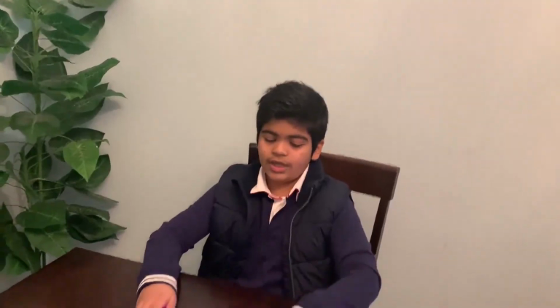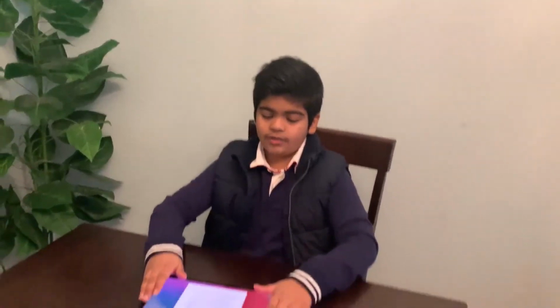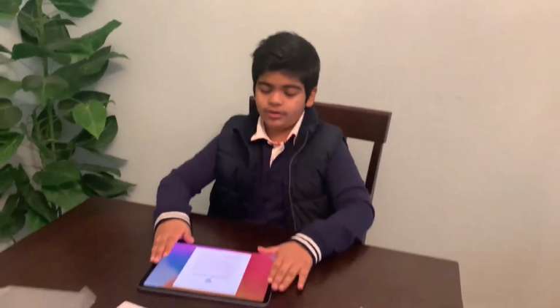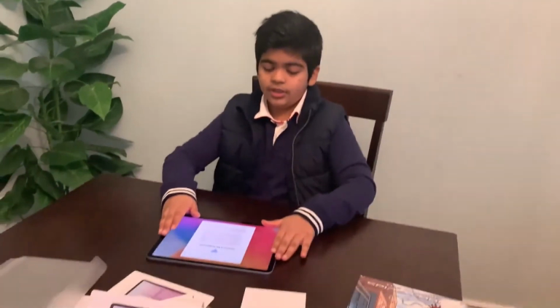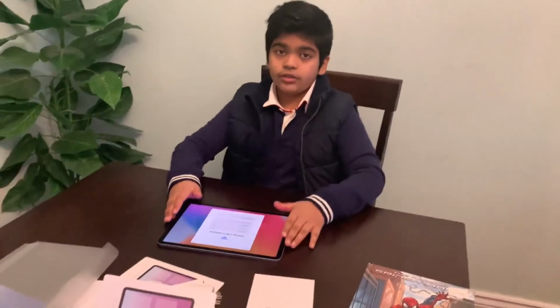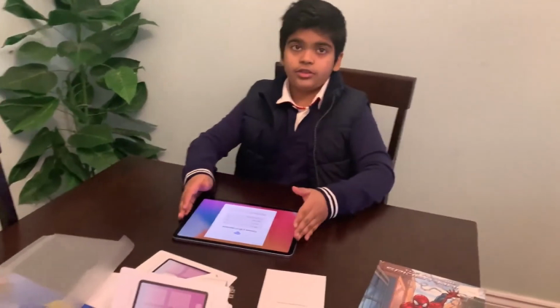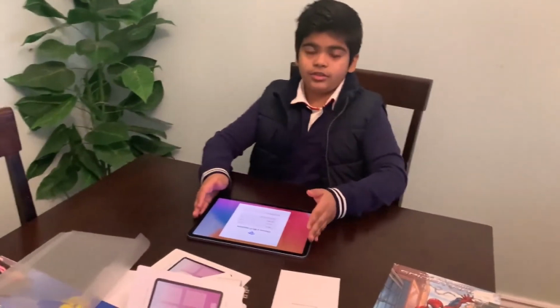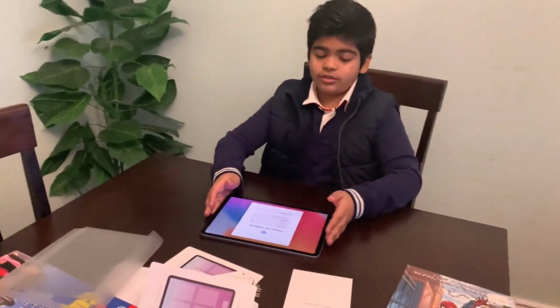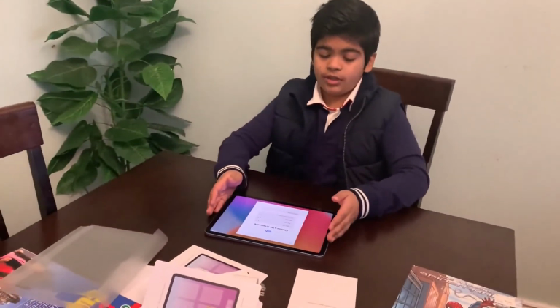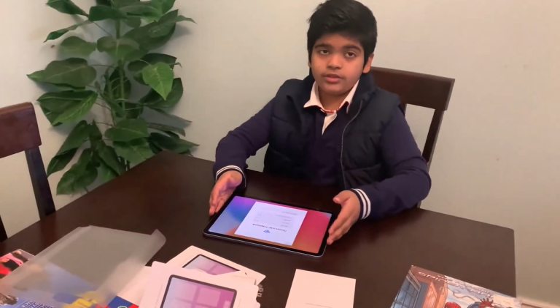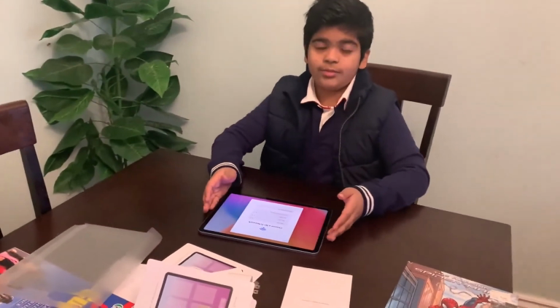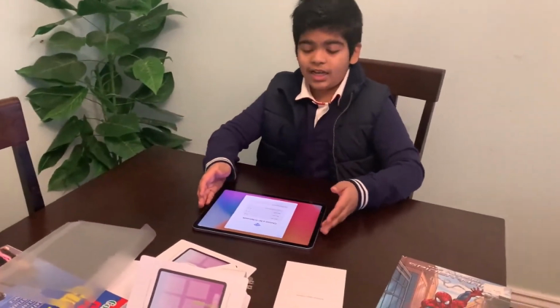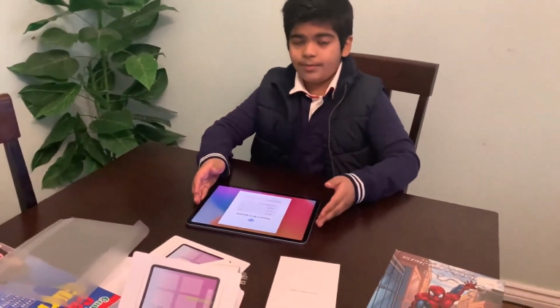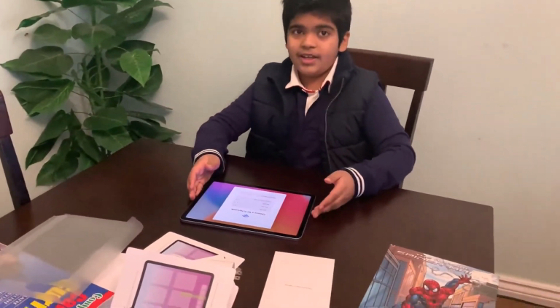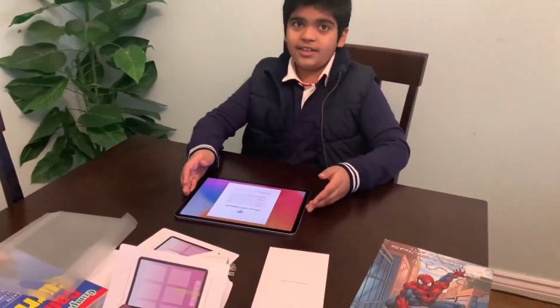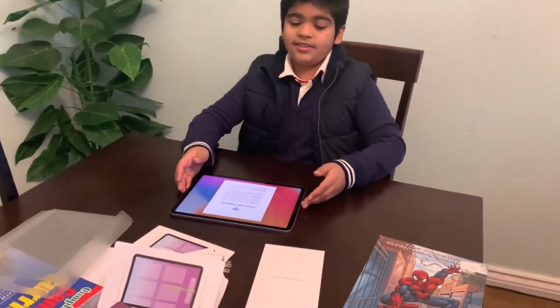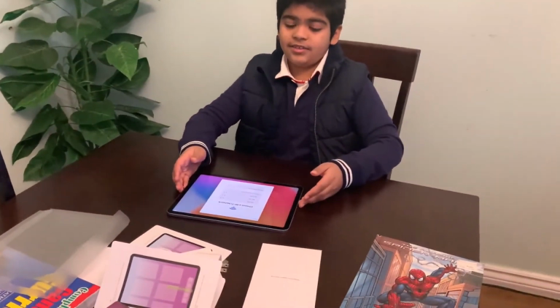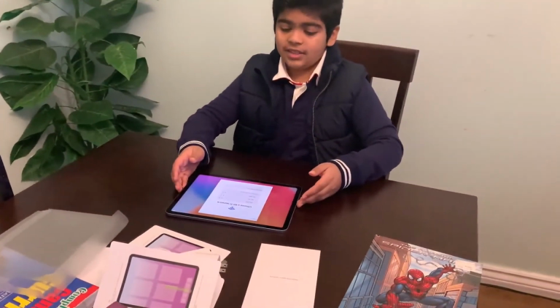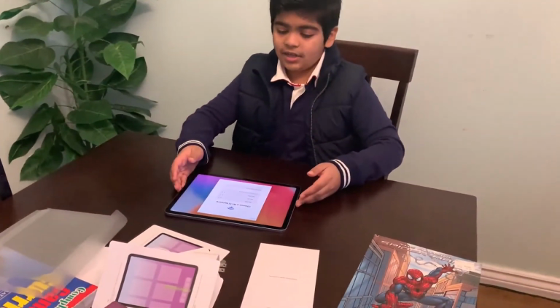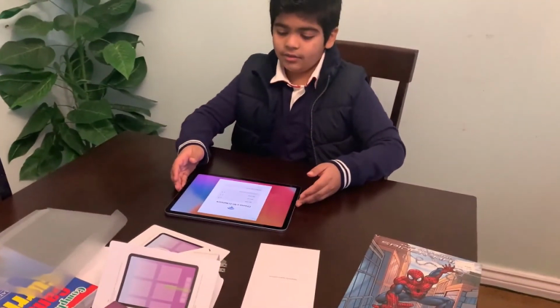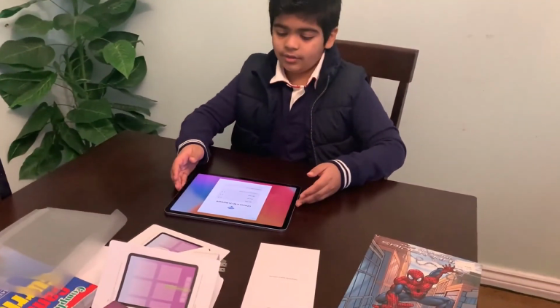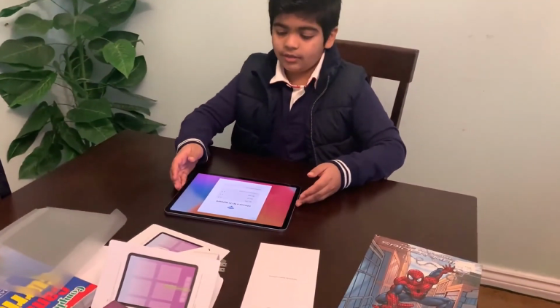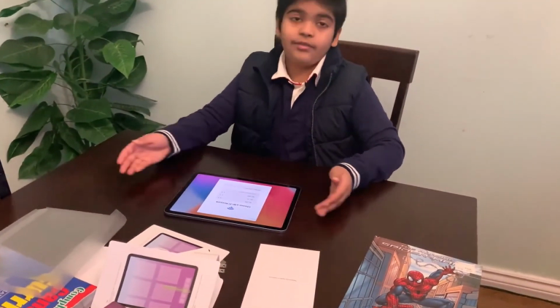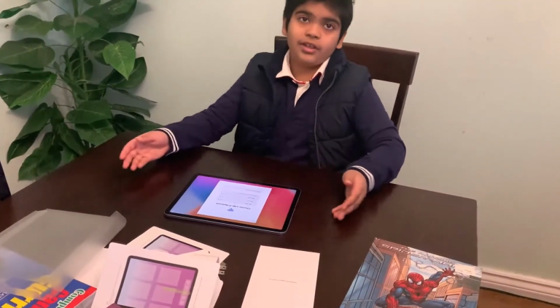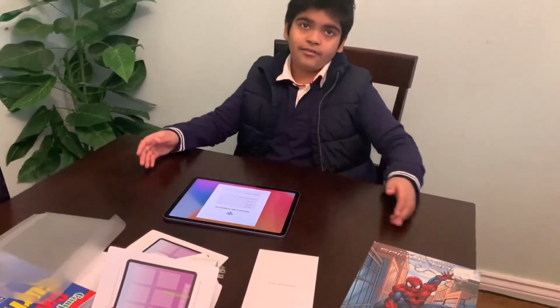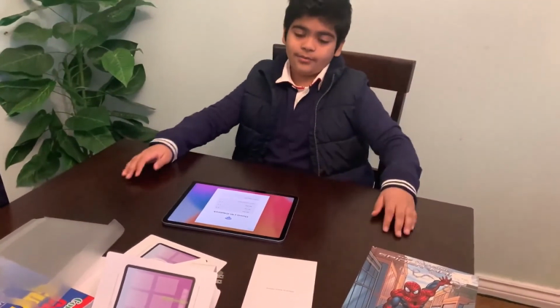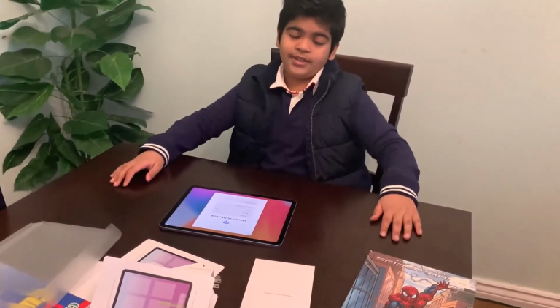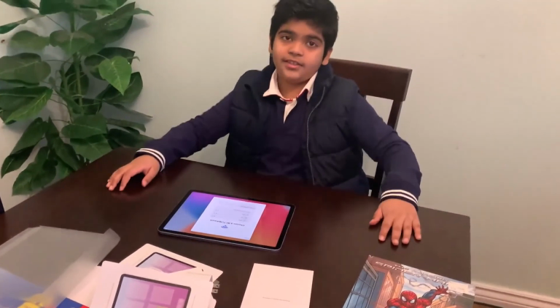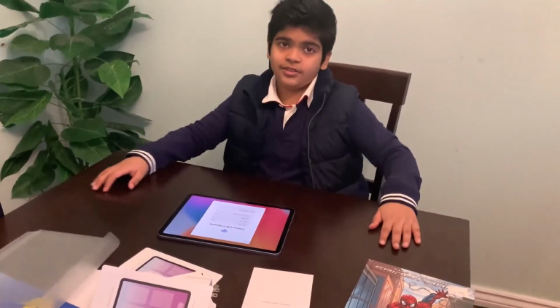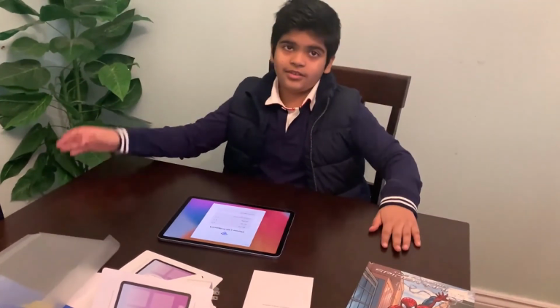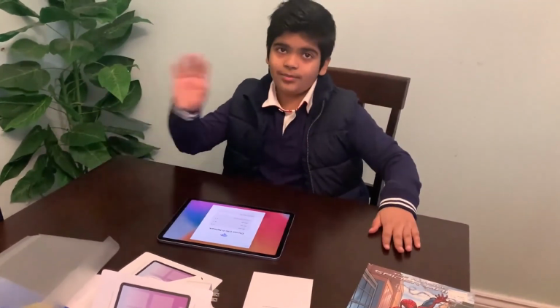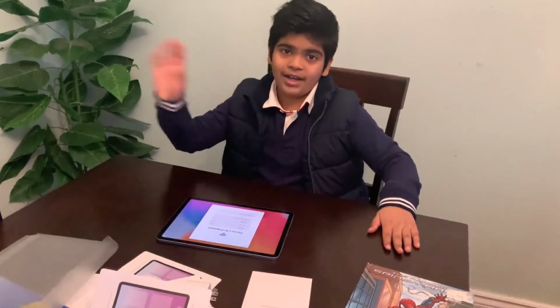I'll use my iPad and now I'll have a lot of fun with it. Bye!